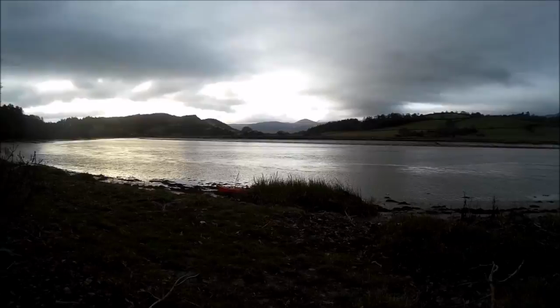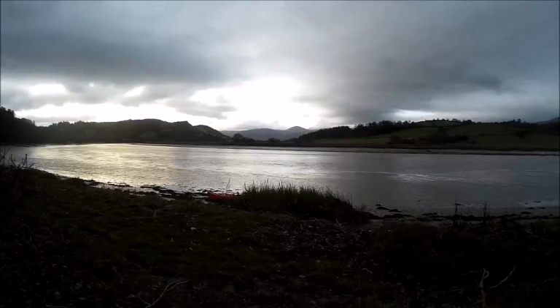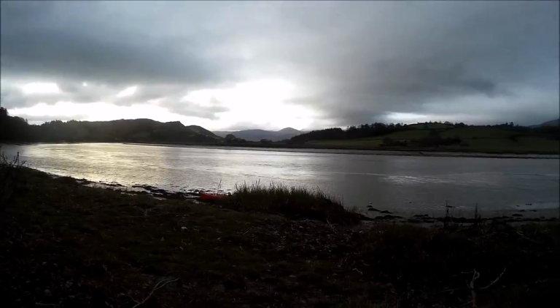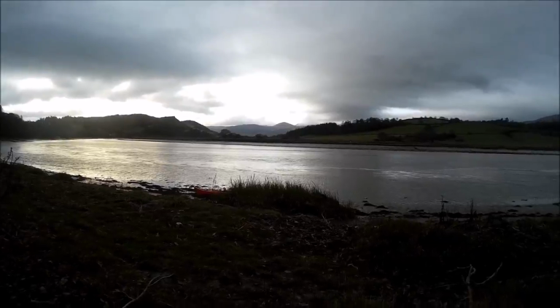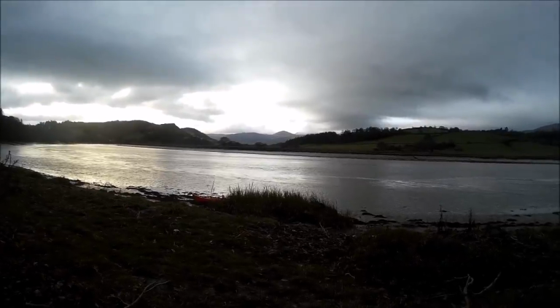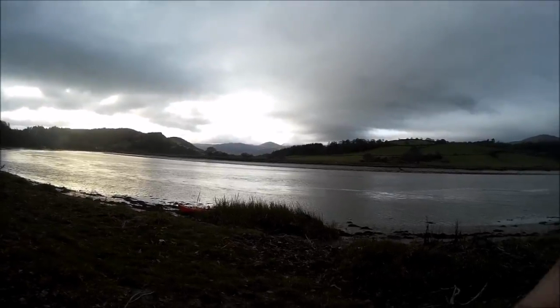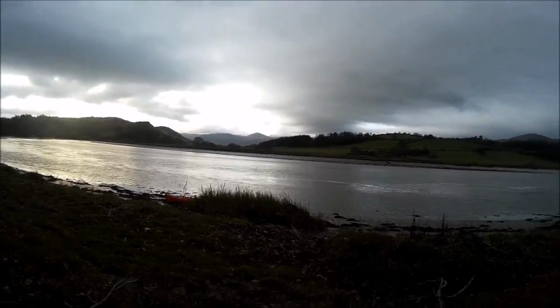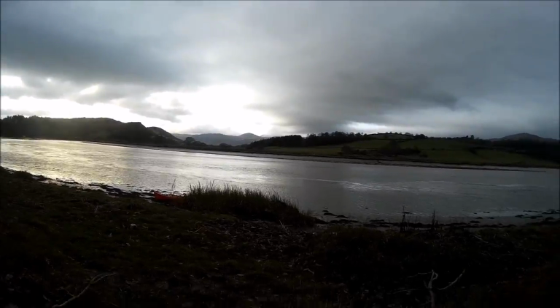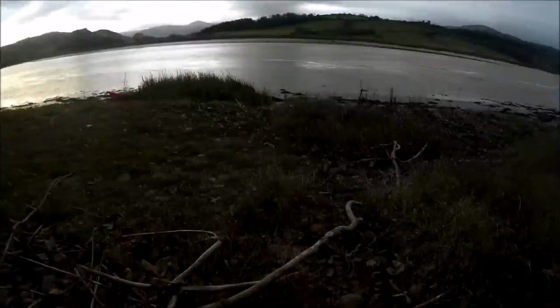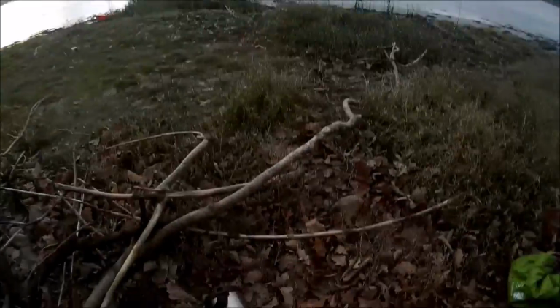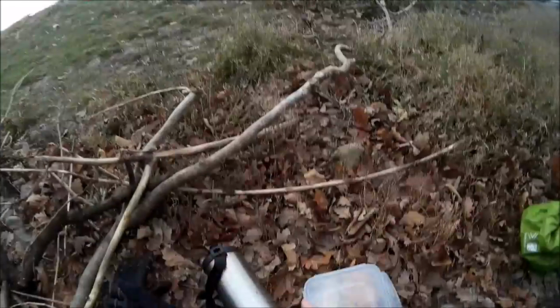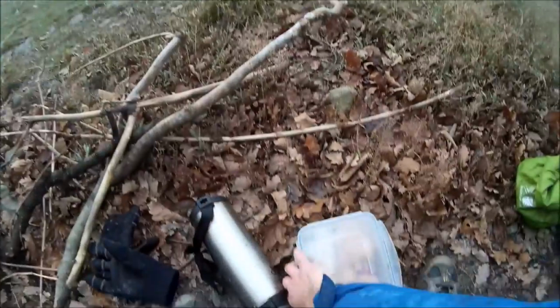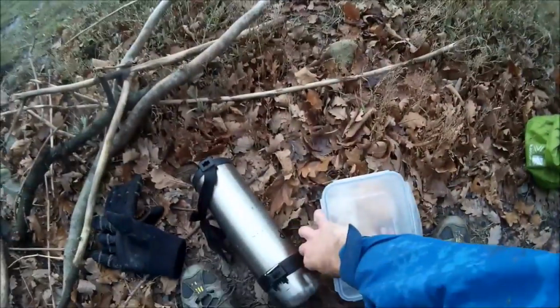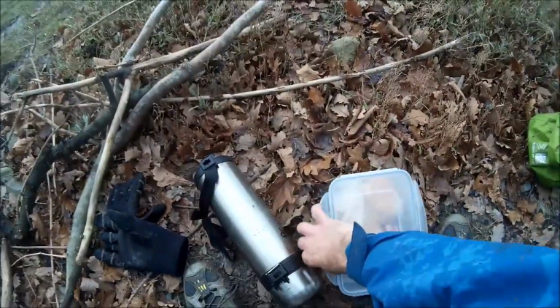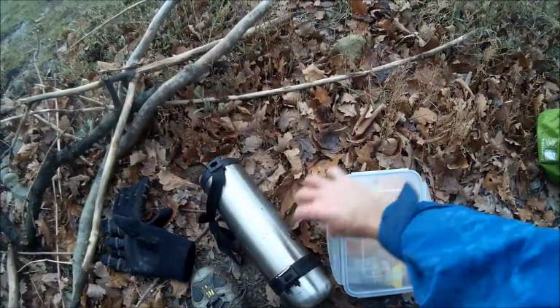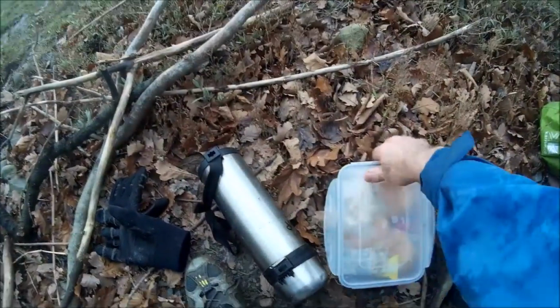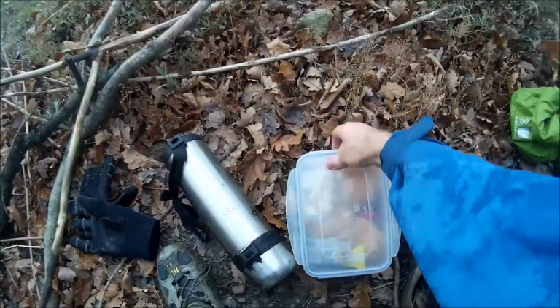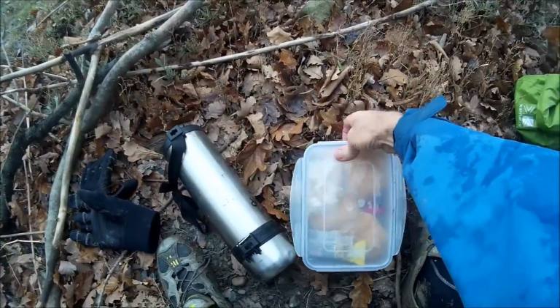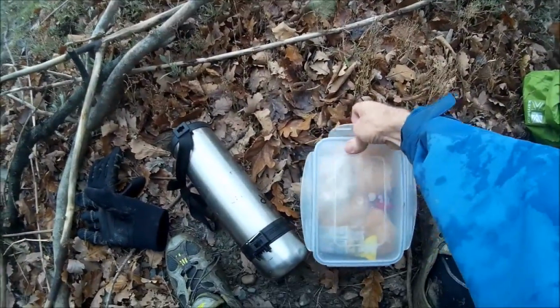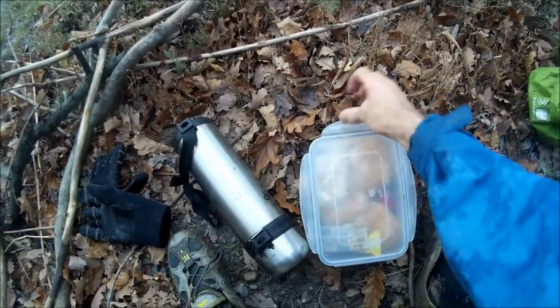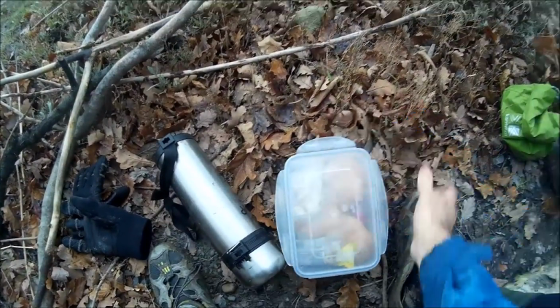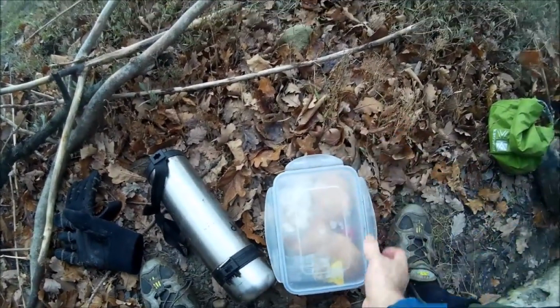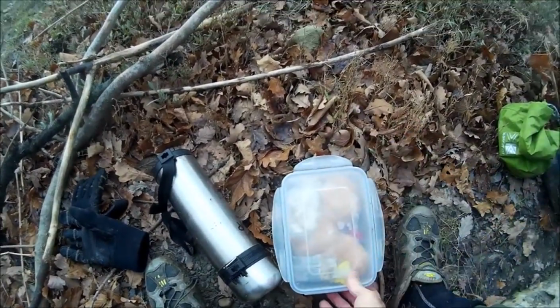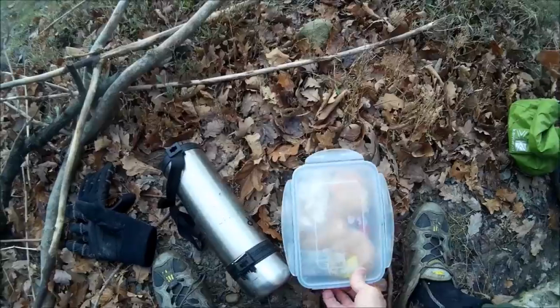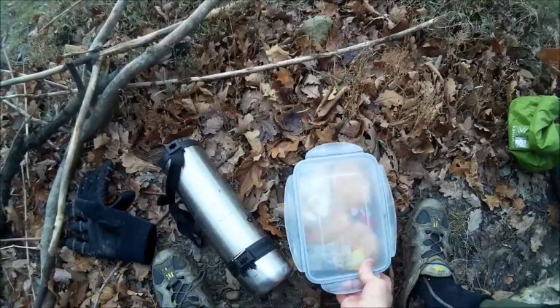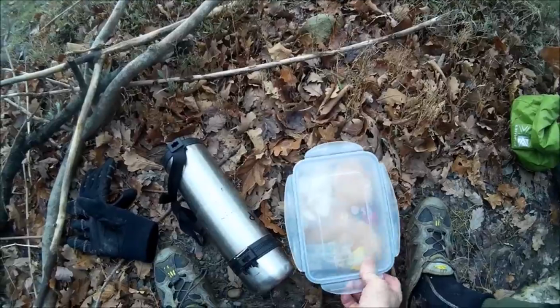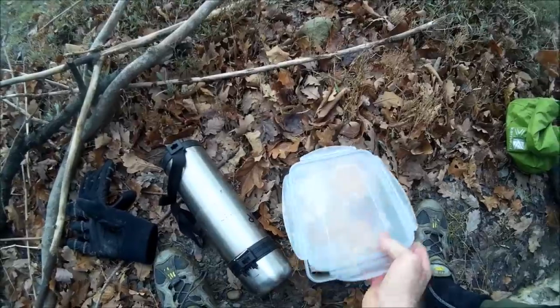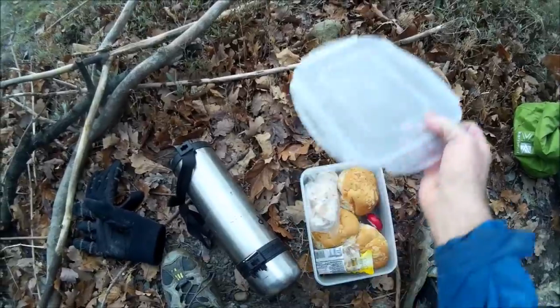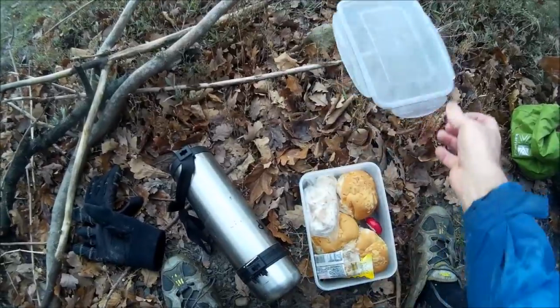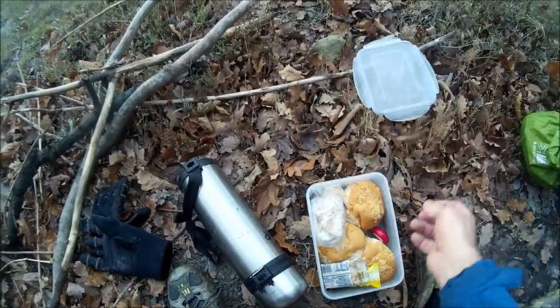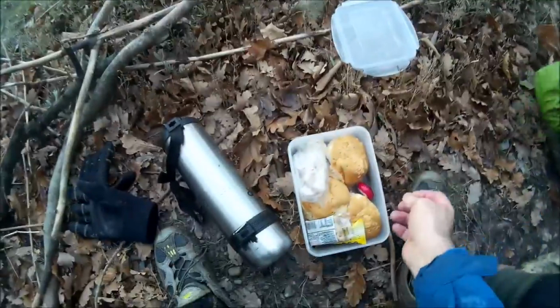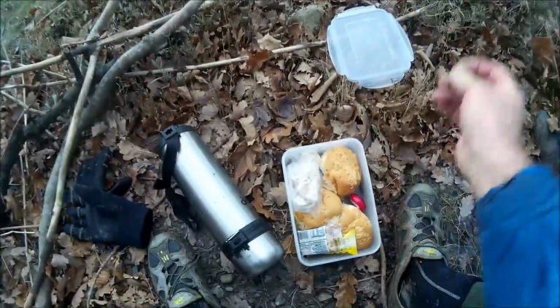Butty time! There's me butty box. Yum yum.